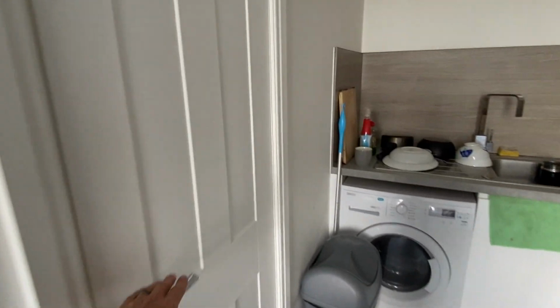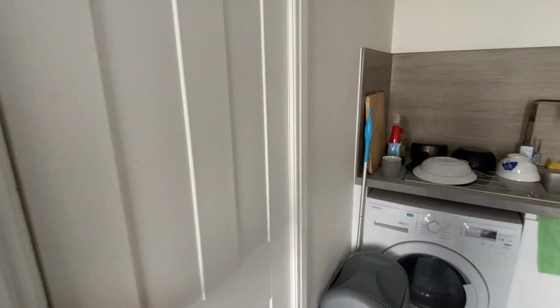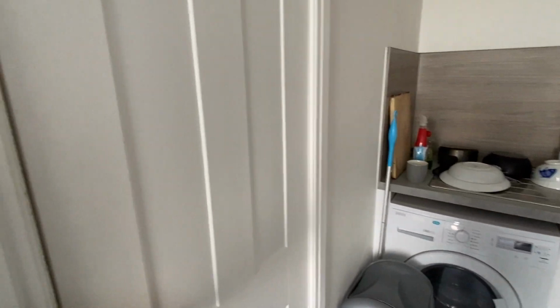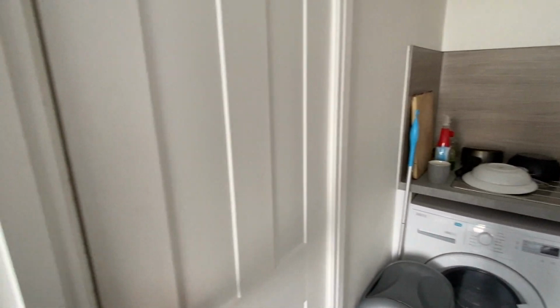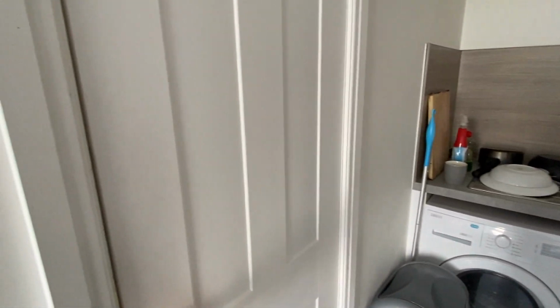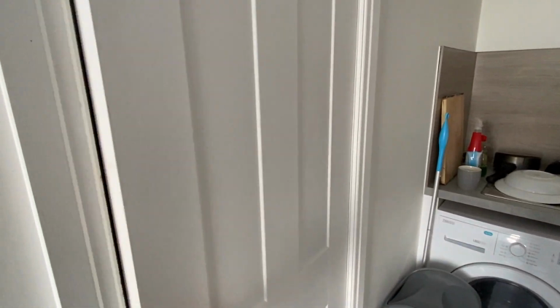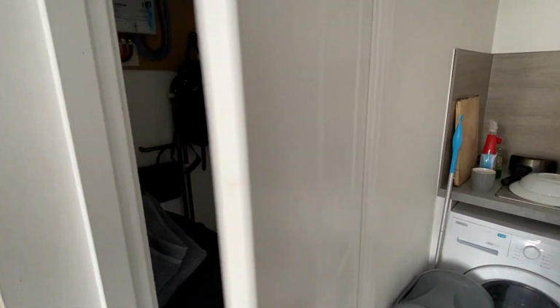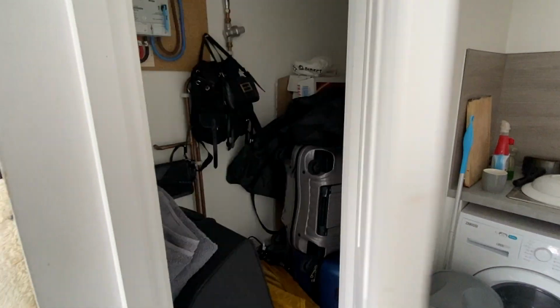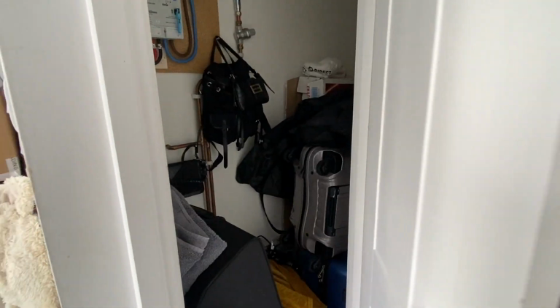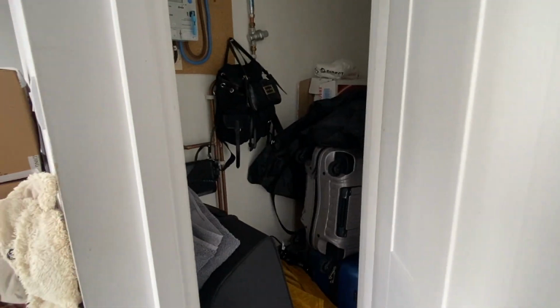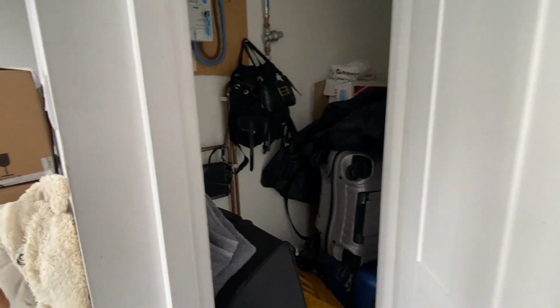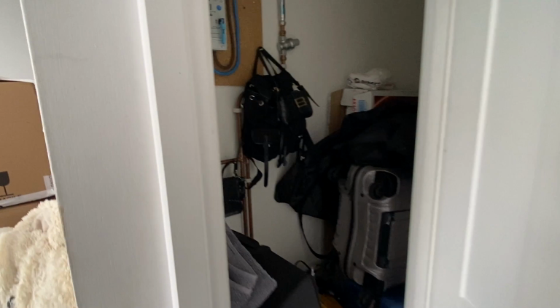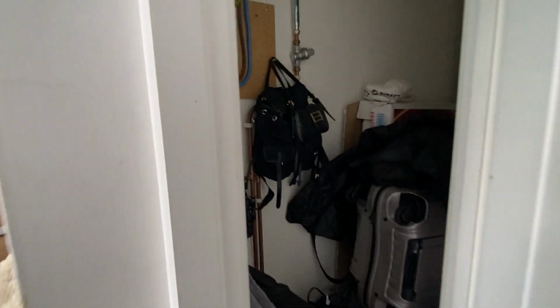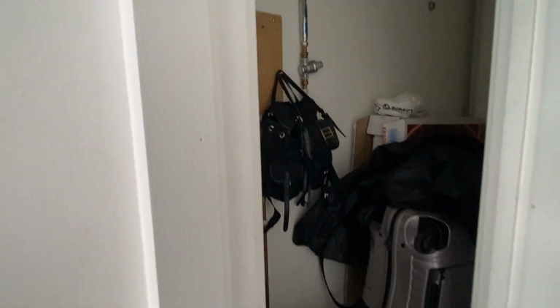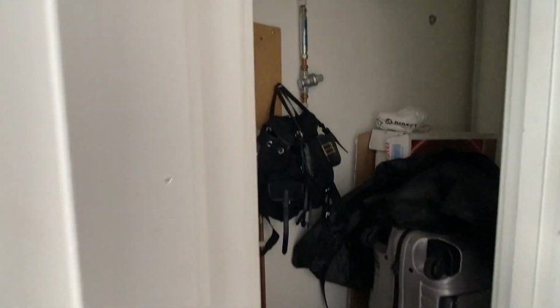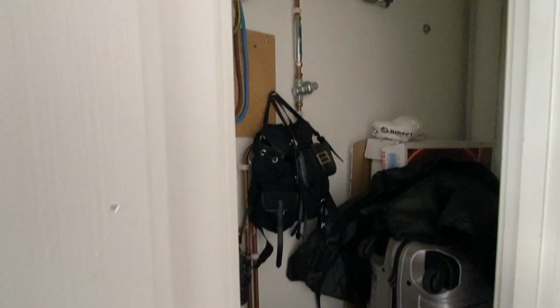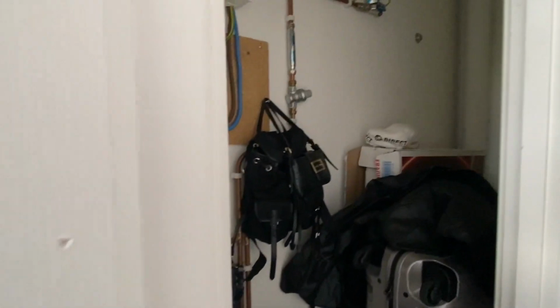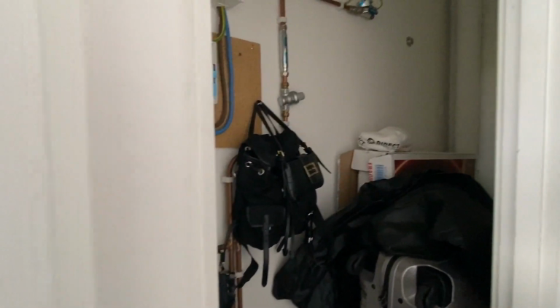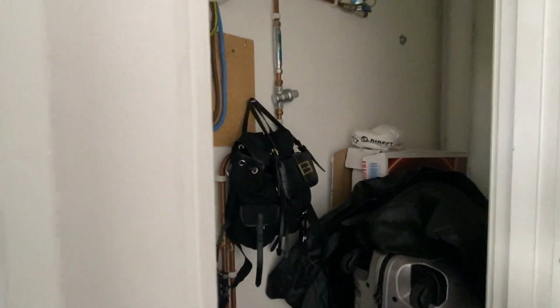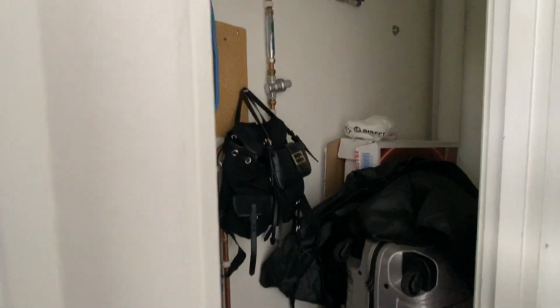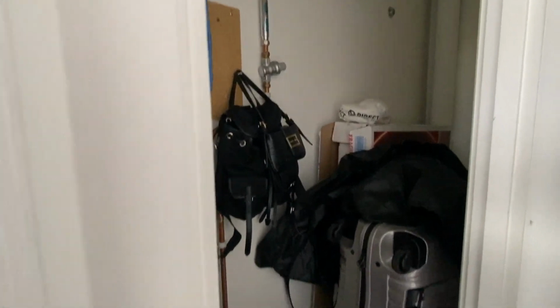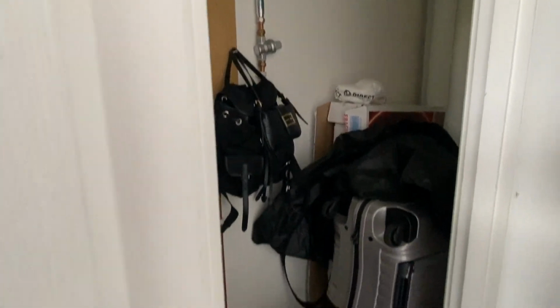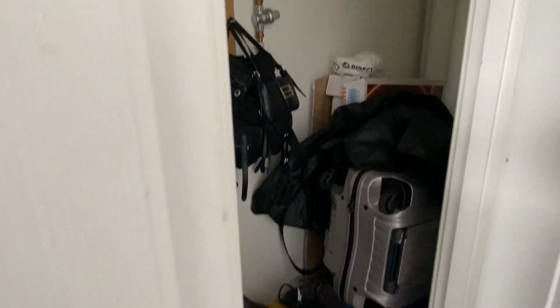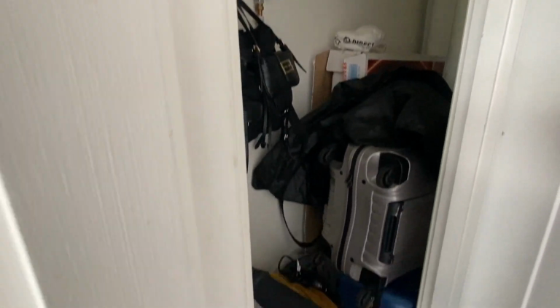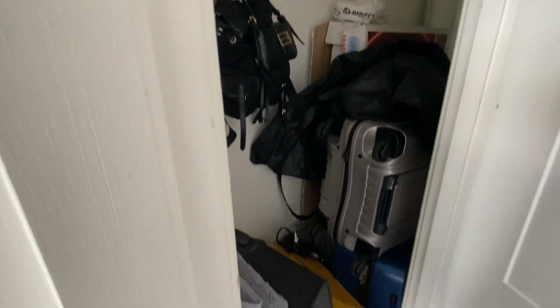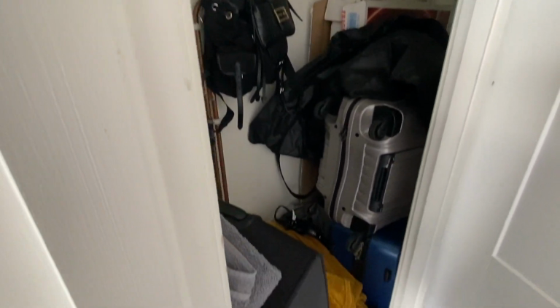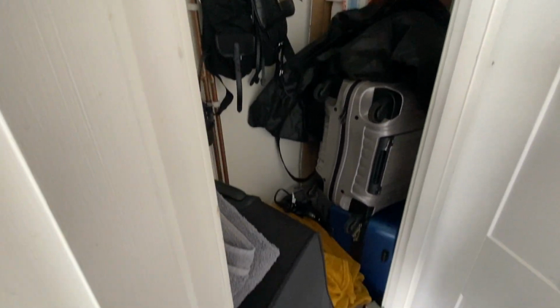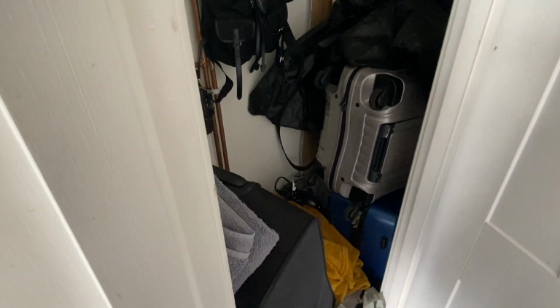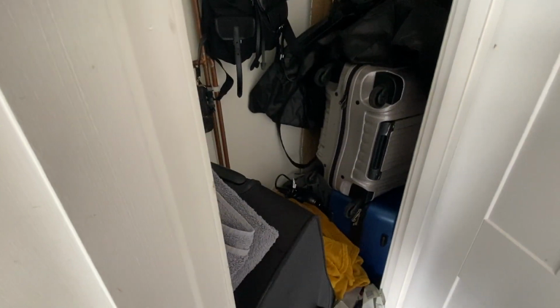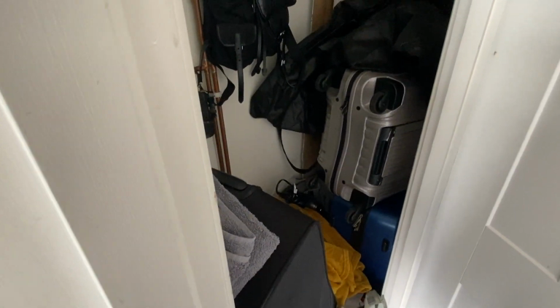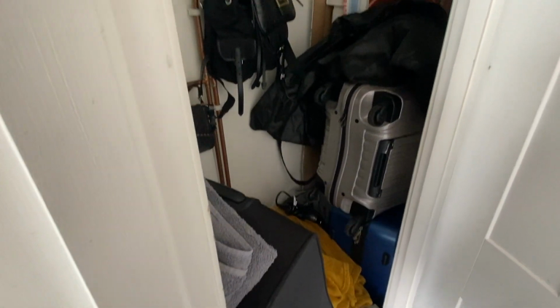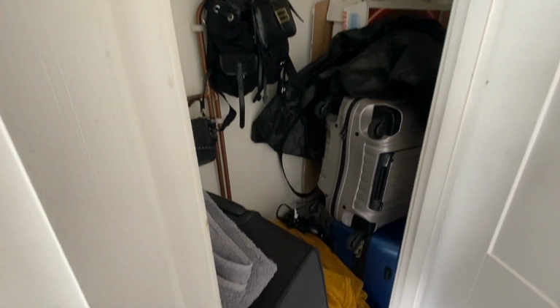There's also a very handy storage cupboard here — you can get a lot in there.